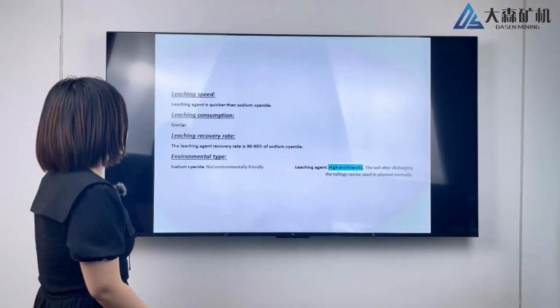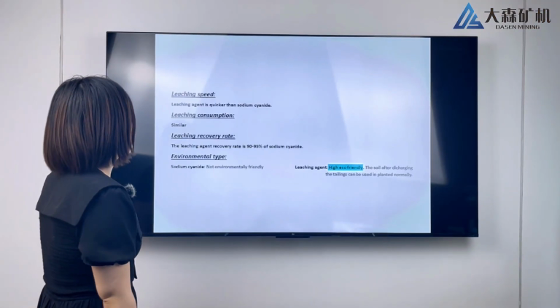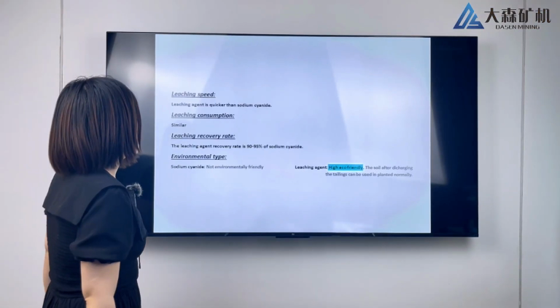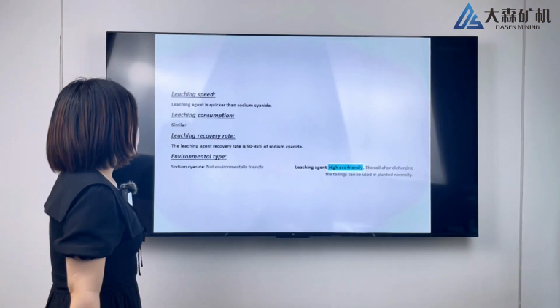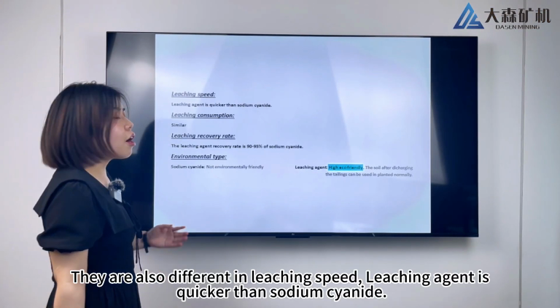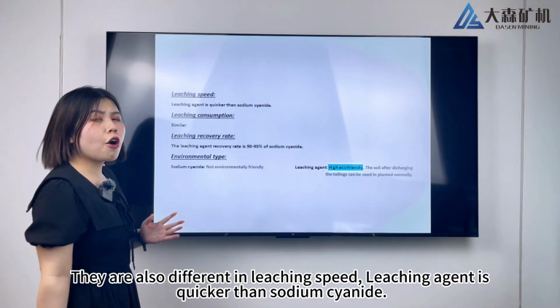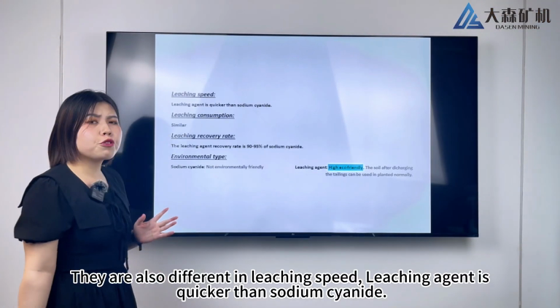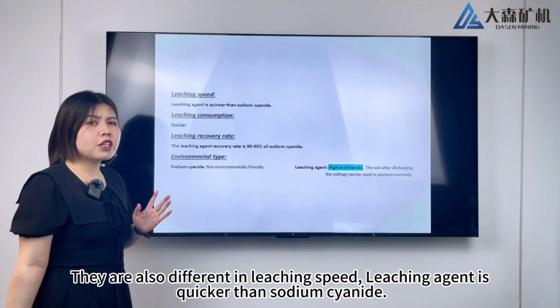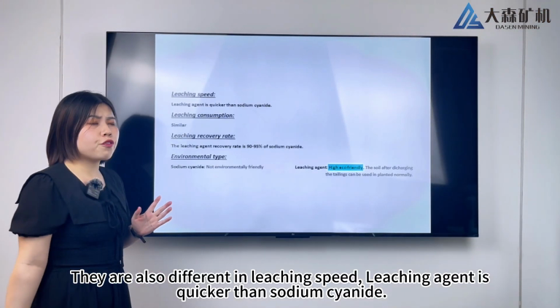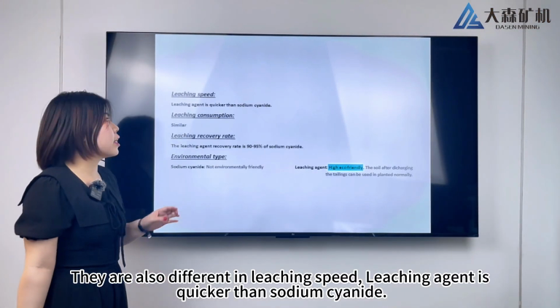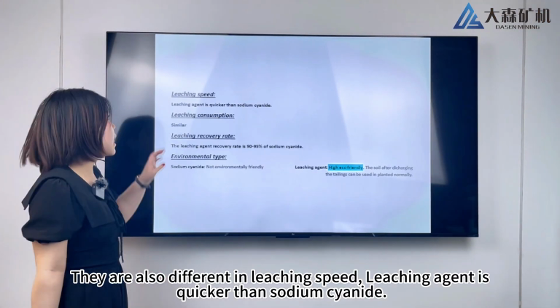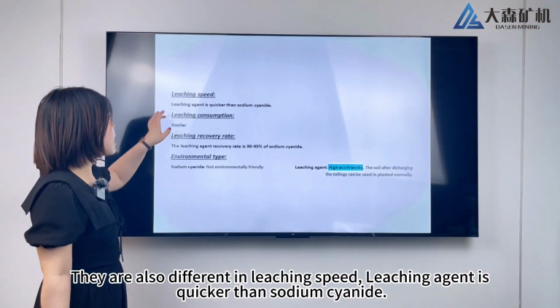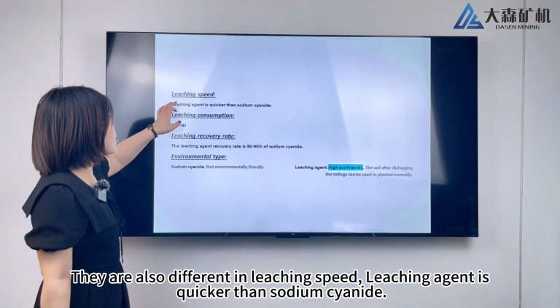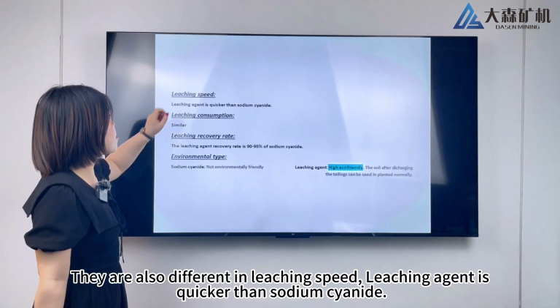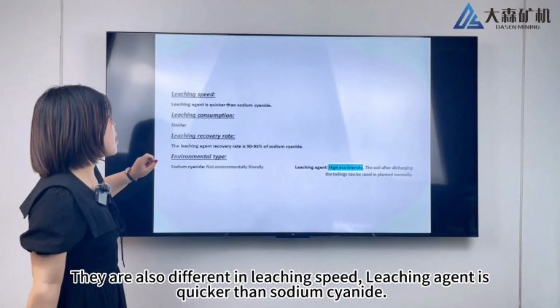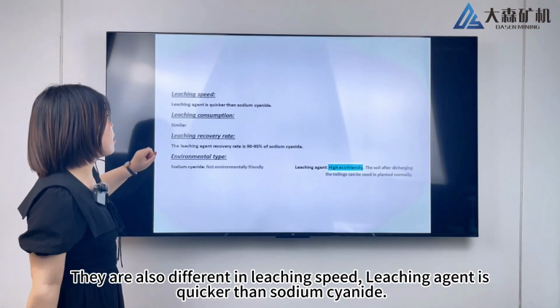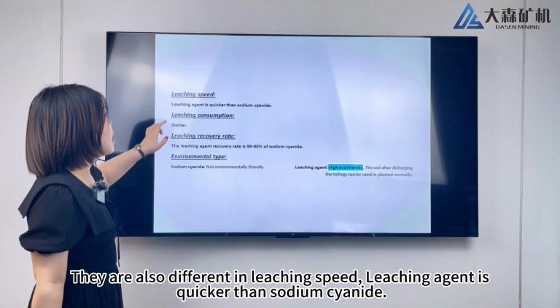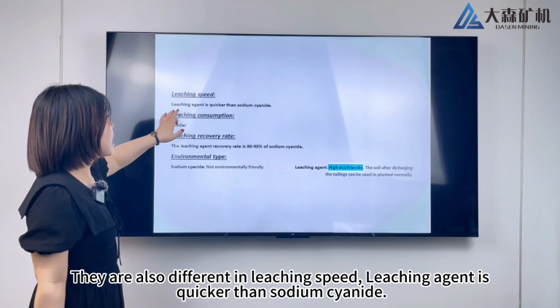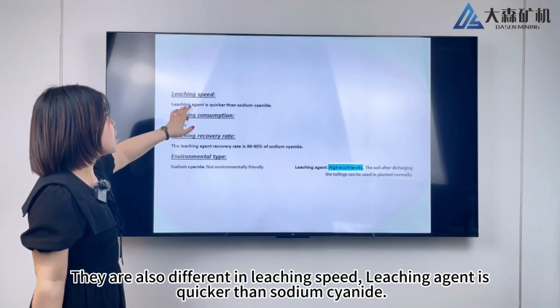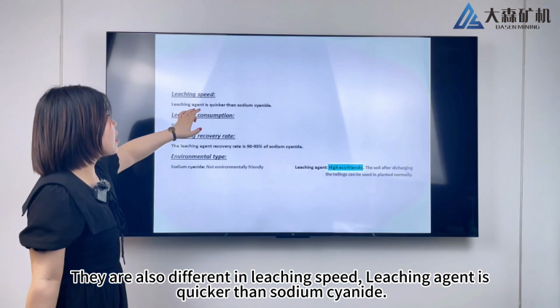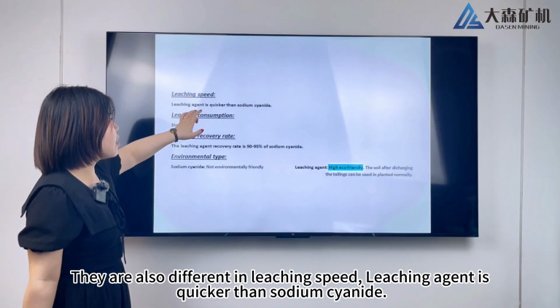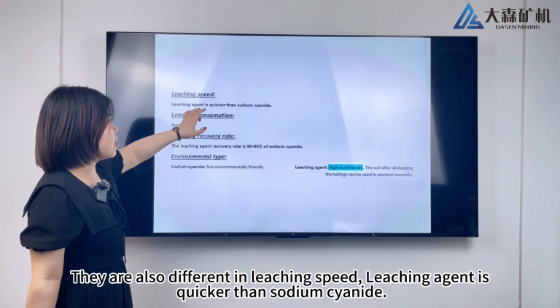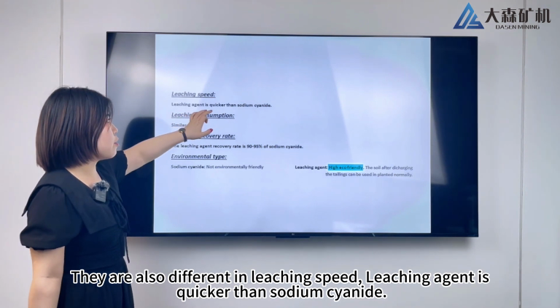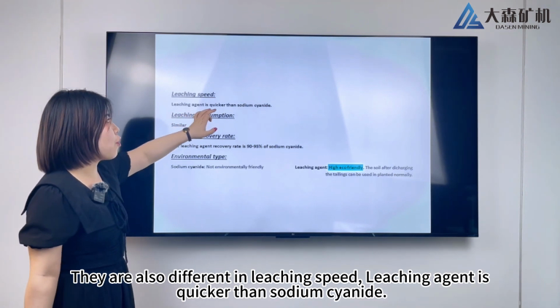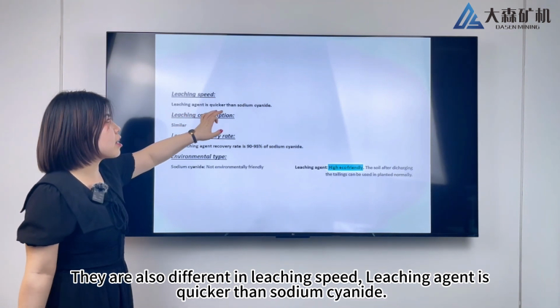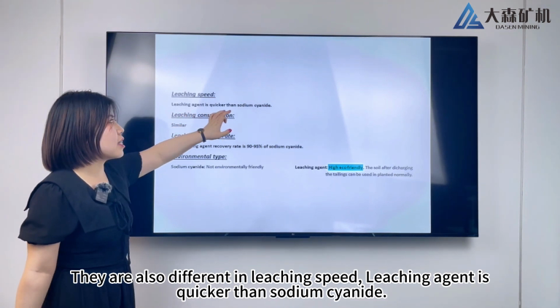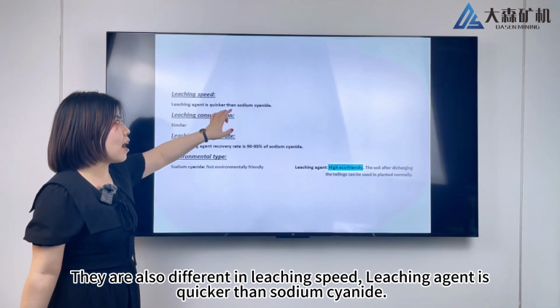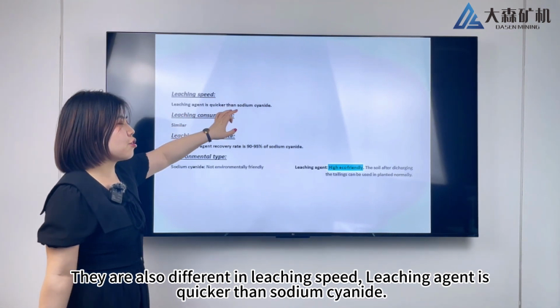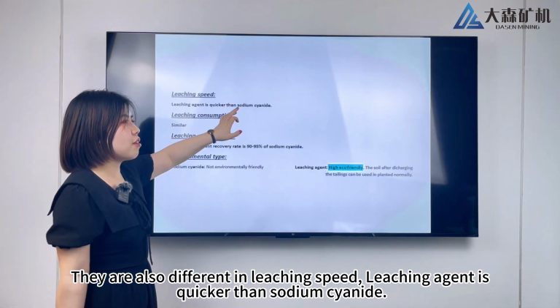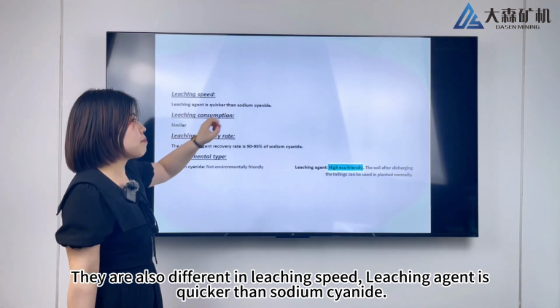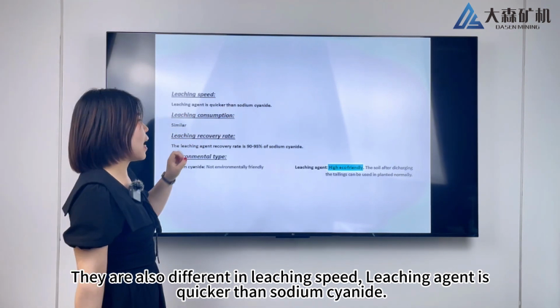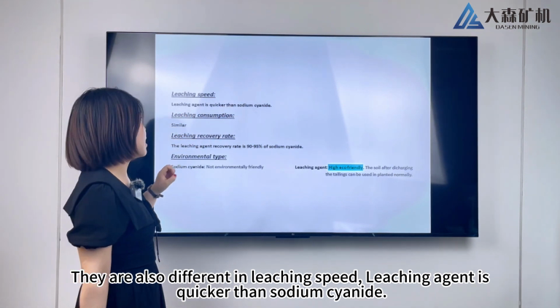They are also different in leaching speed. The leaching agent is quicker than sodium cyanide.